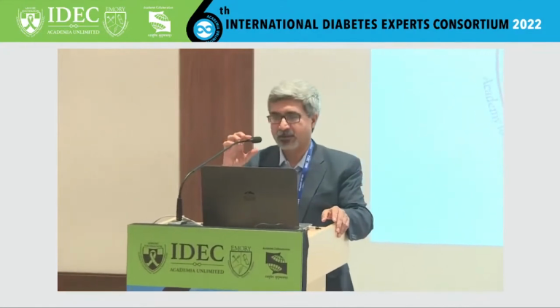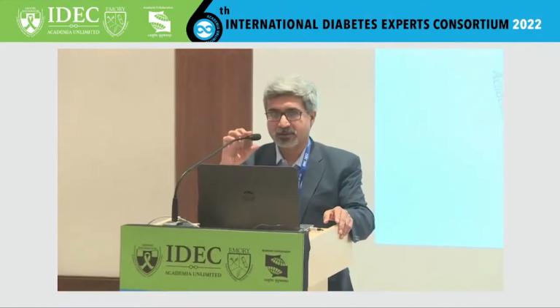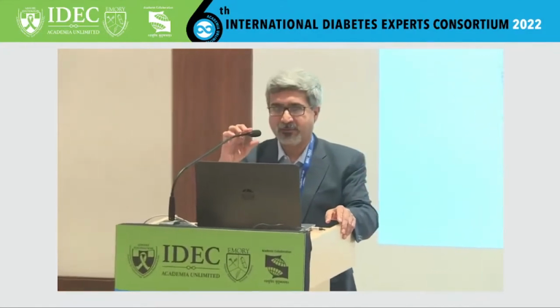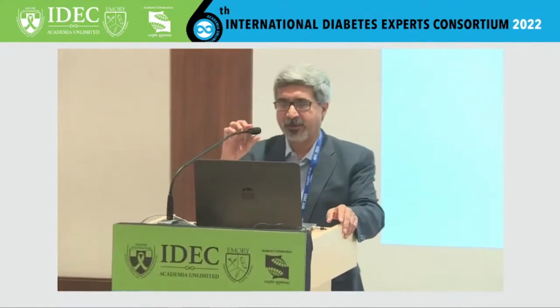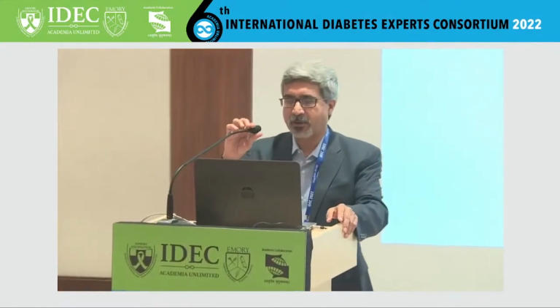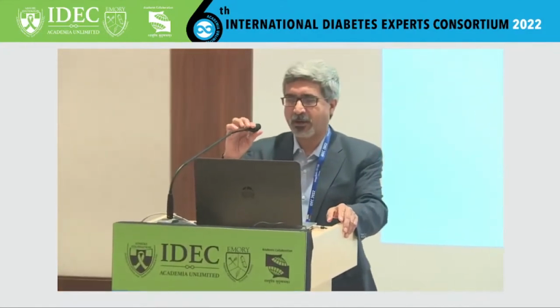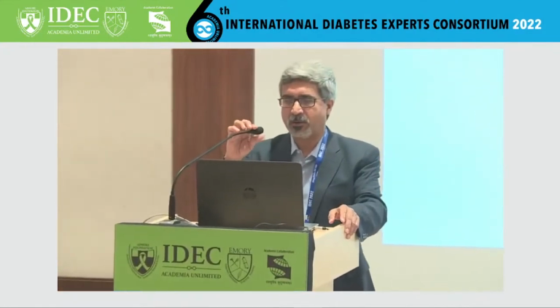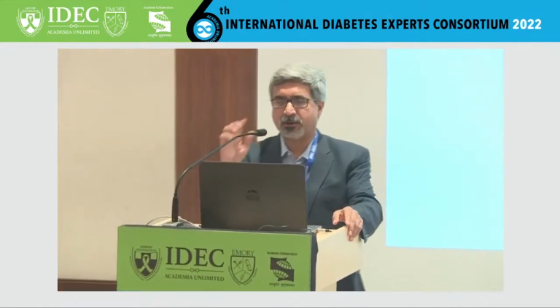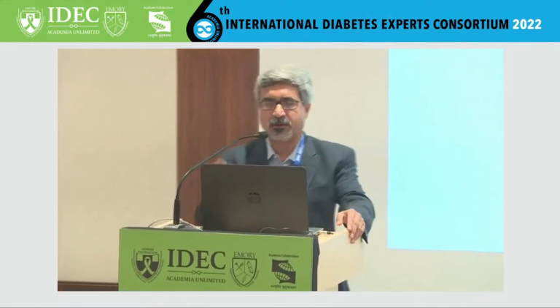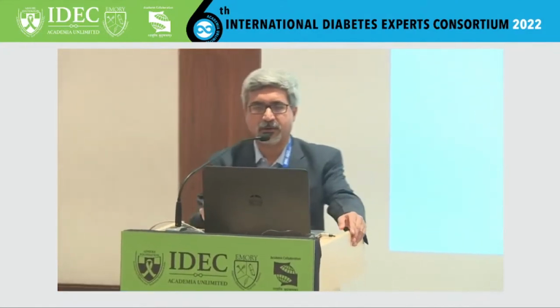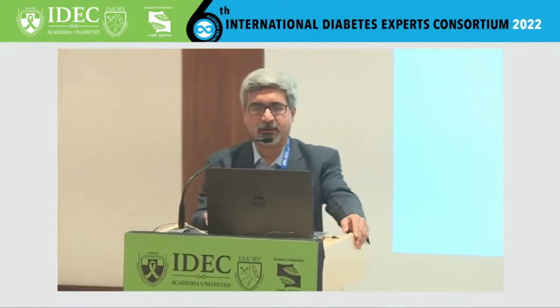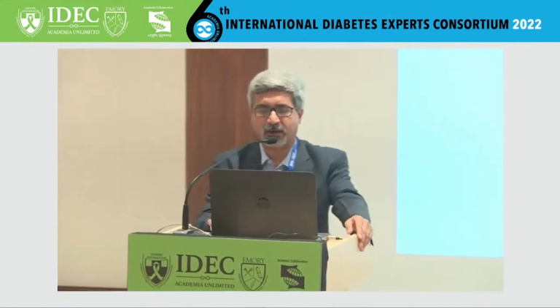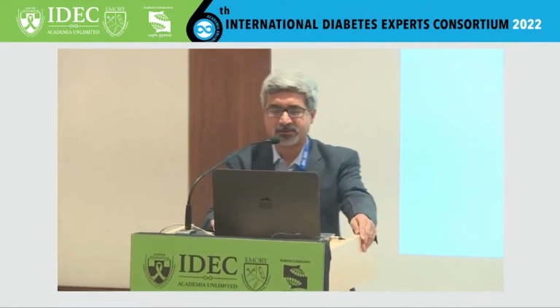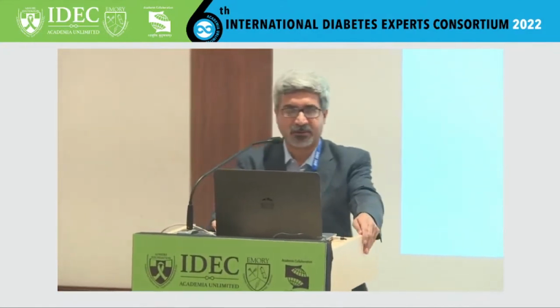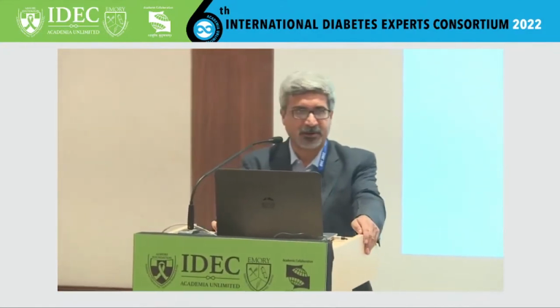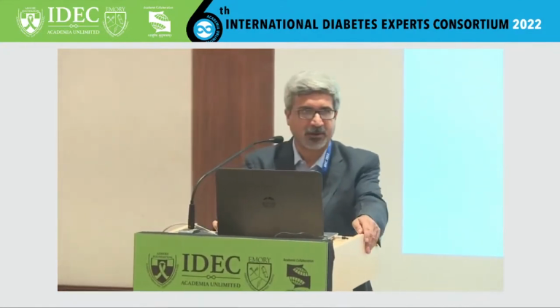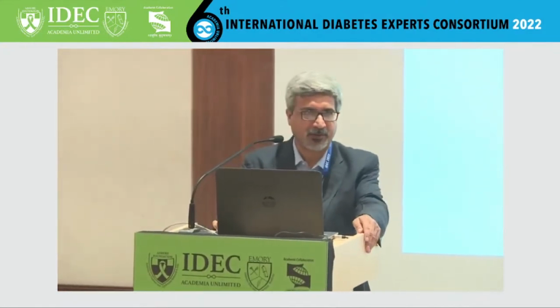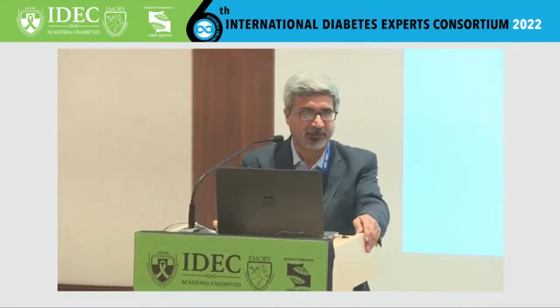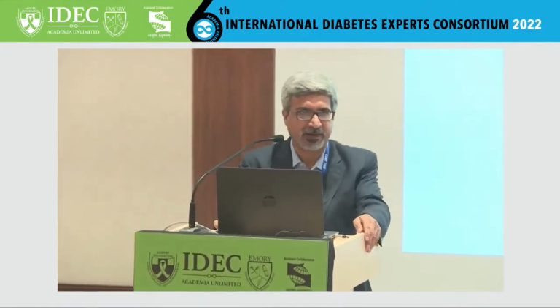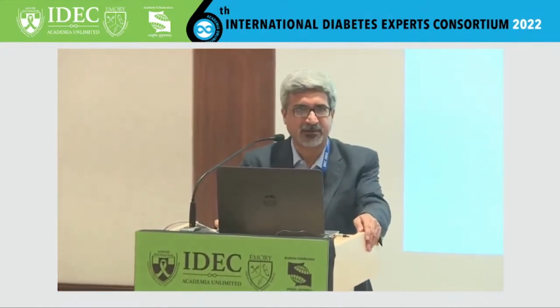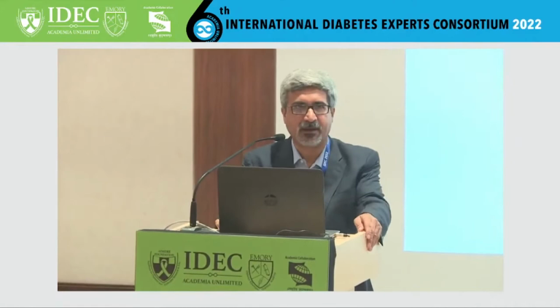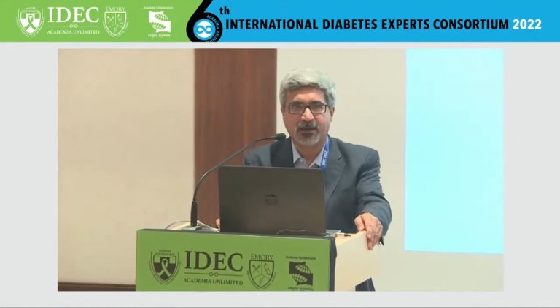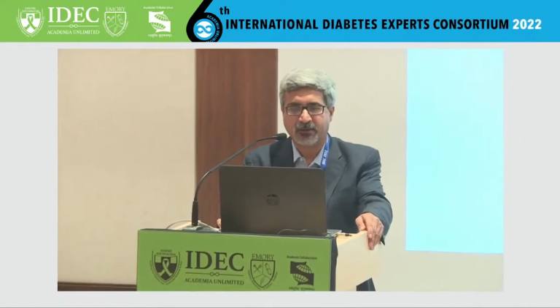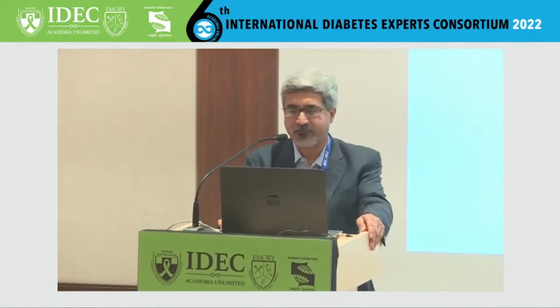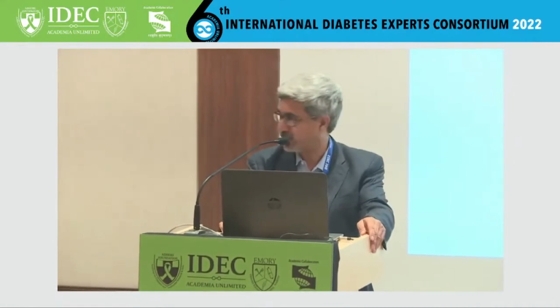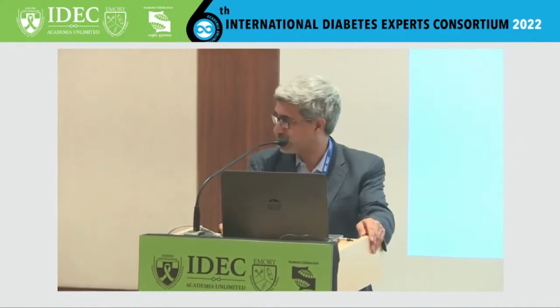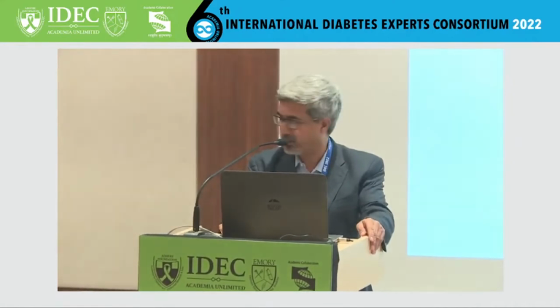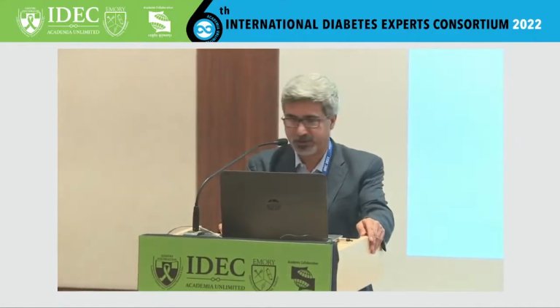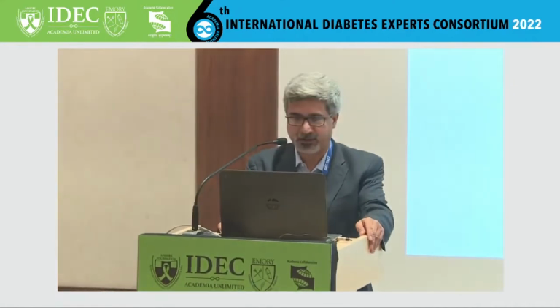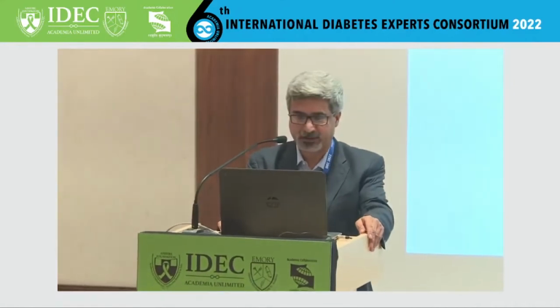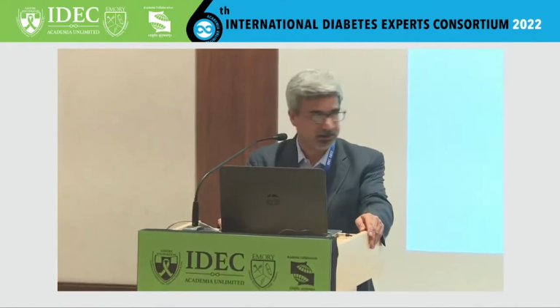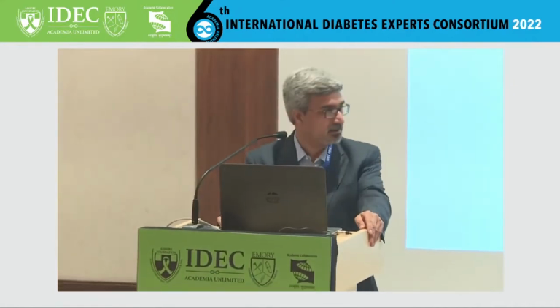I will be talking about in-hospital management of hyperglycemia, with my focus on critical care settings.